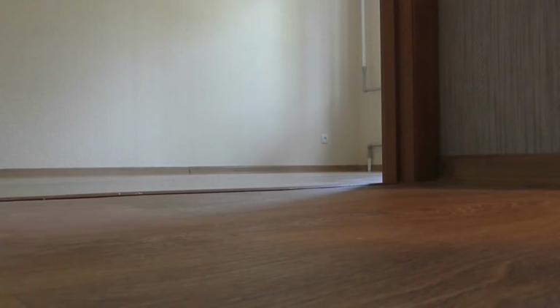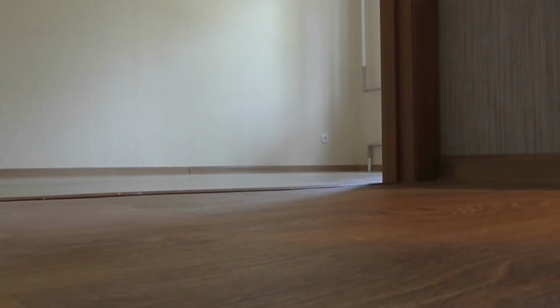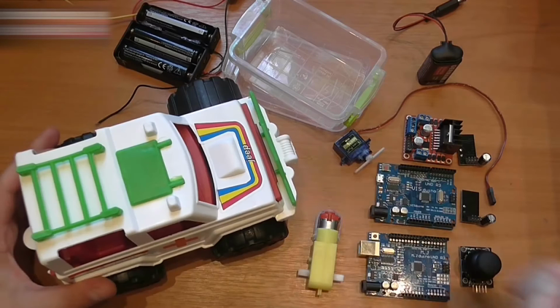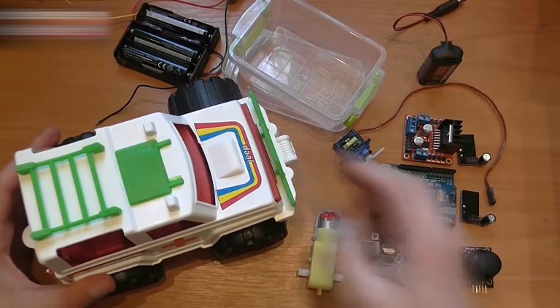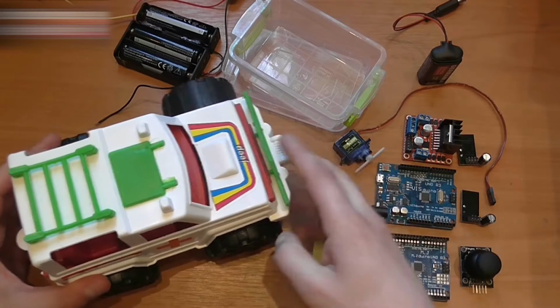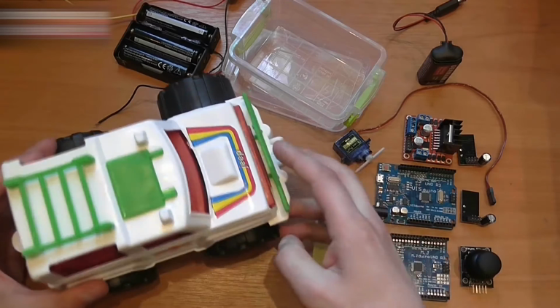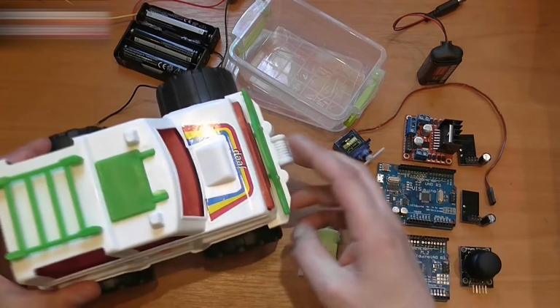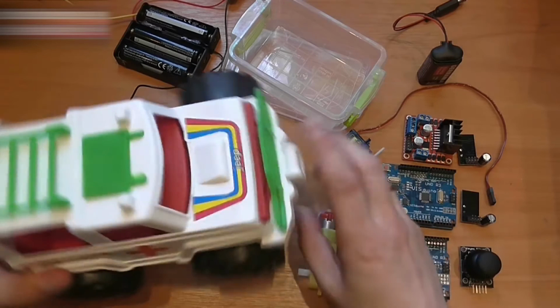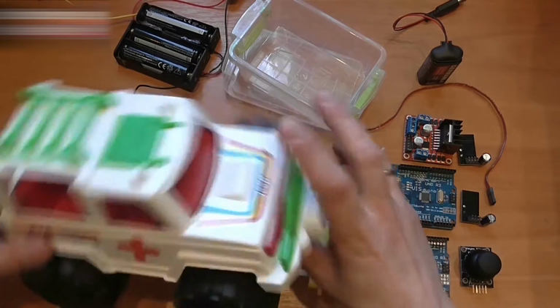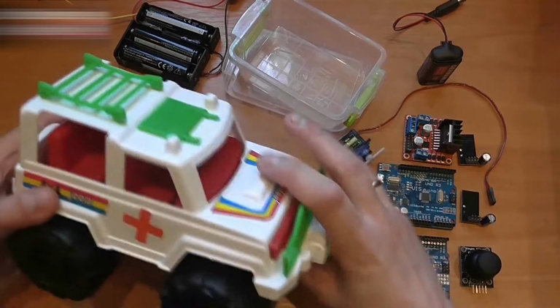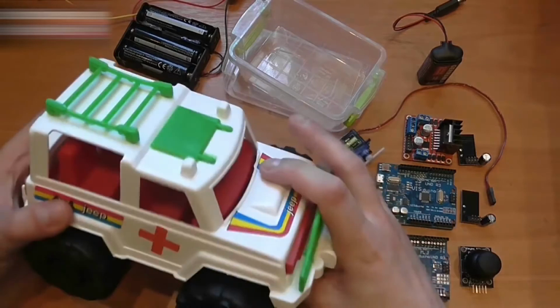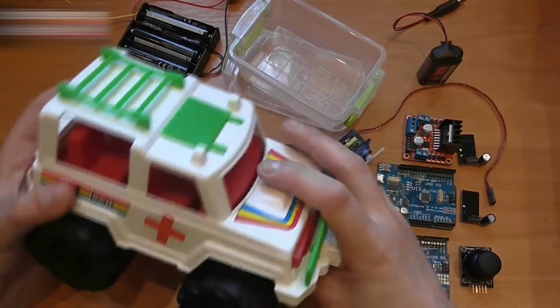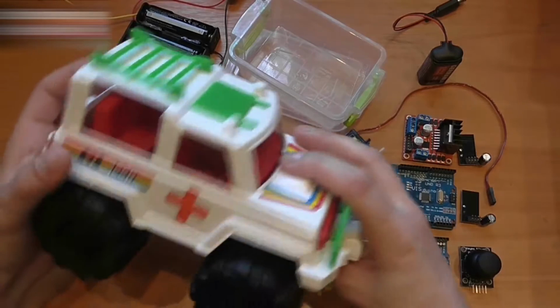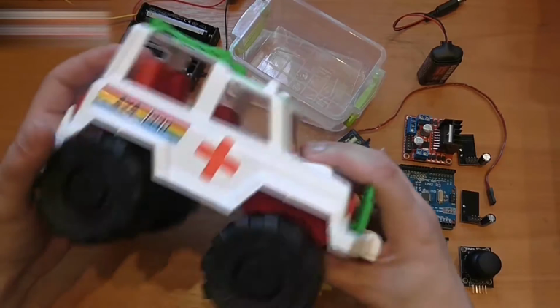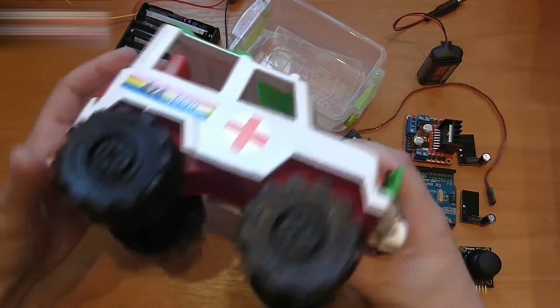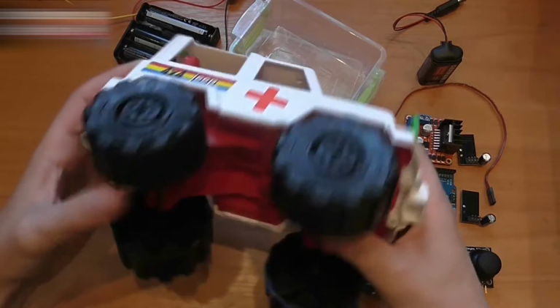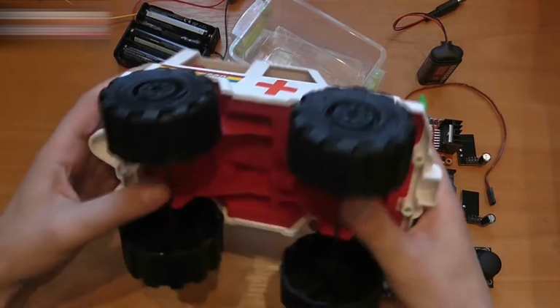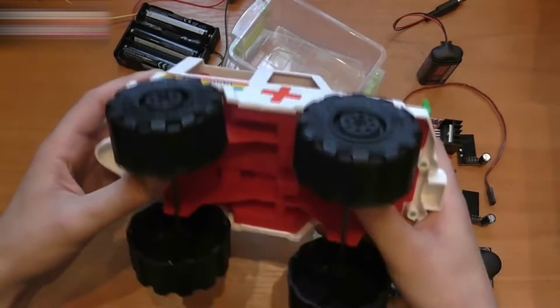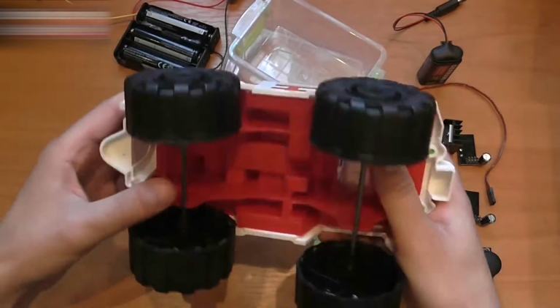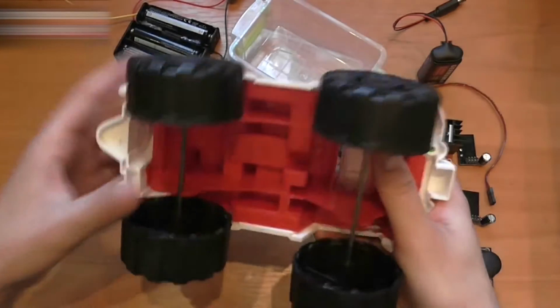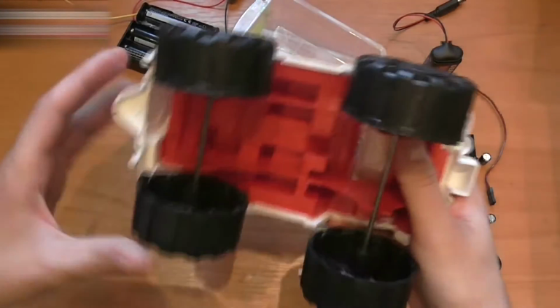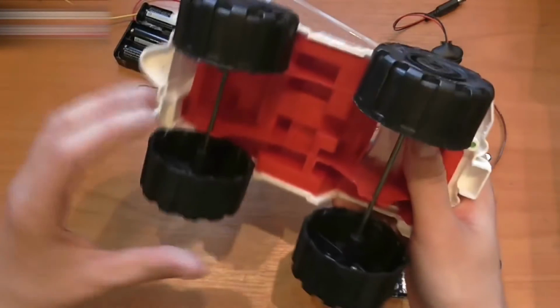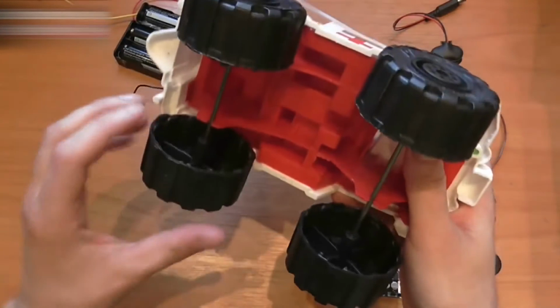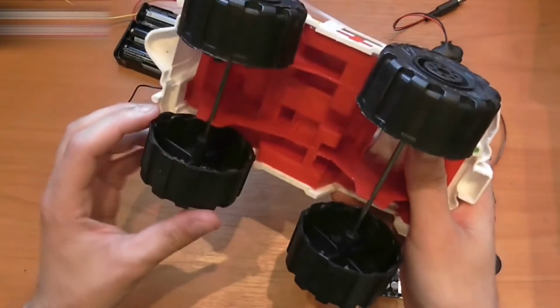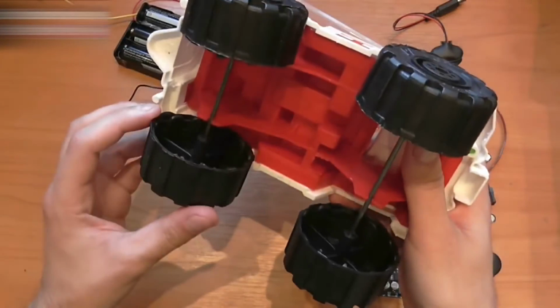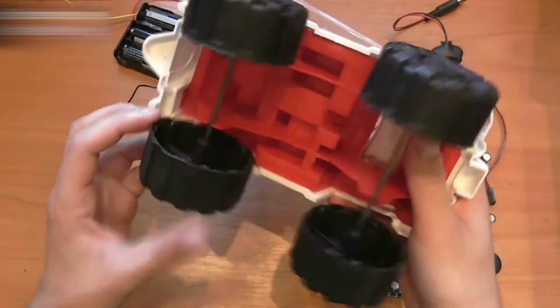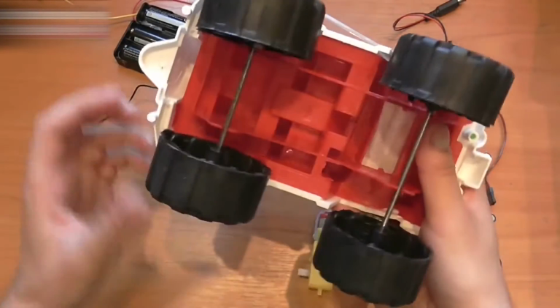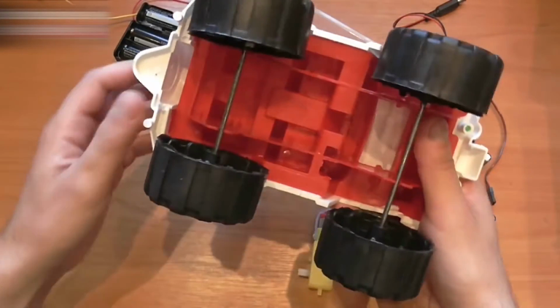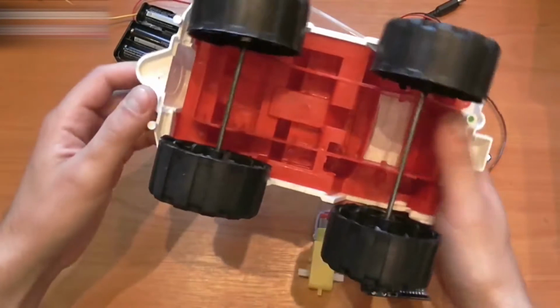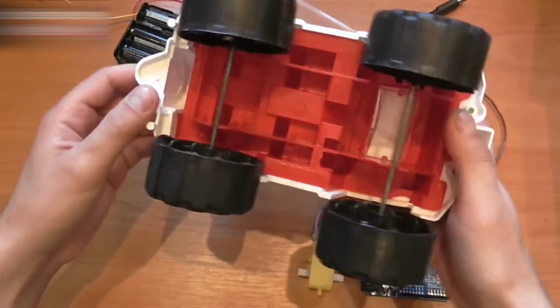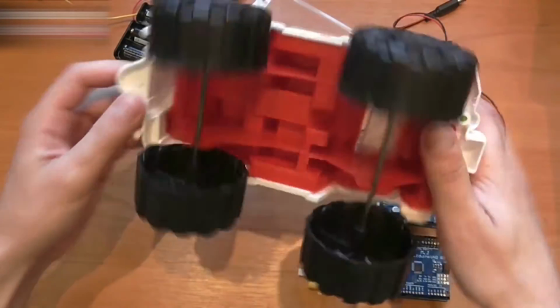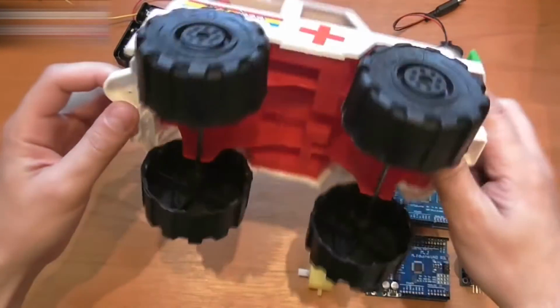Hi everybody! Today I will show you how to make a radio control minicar out of a simple toy car.